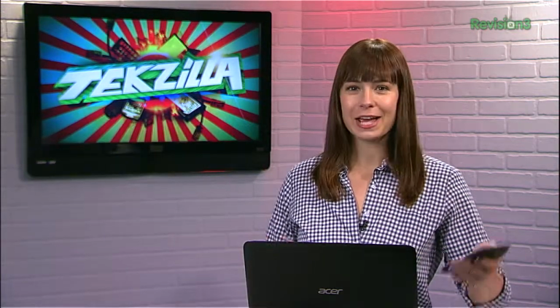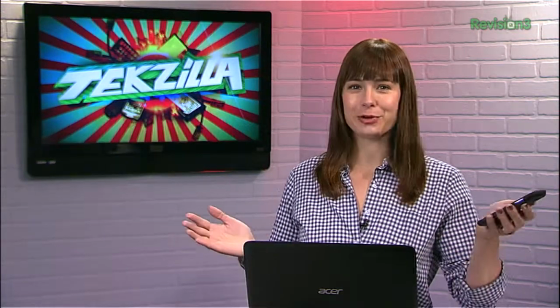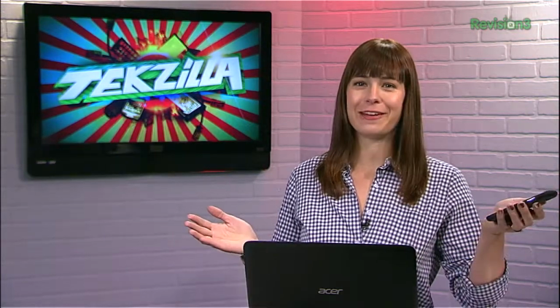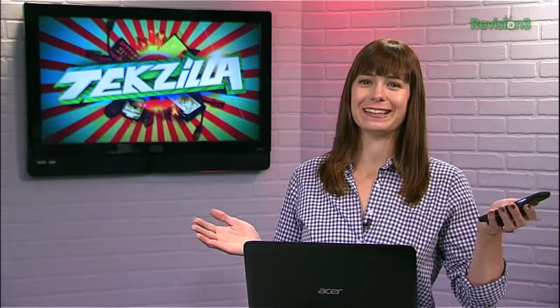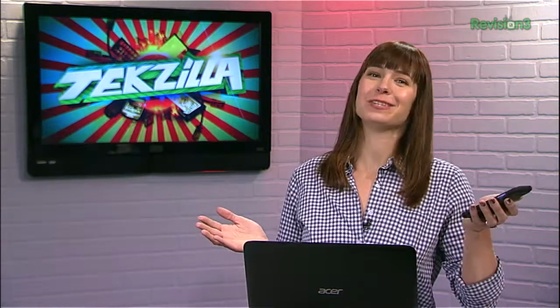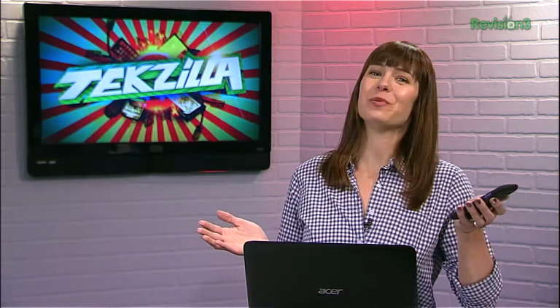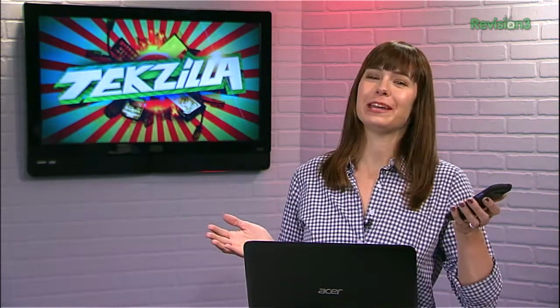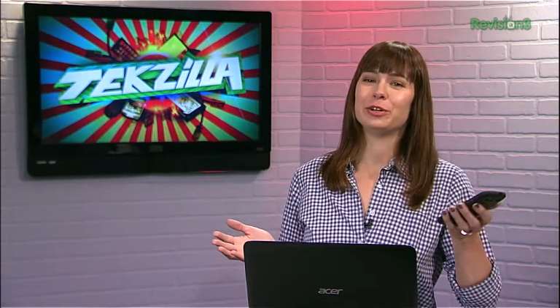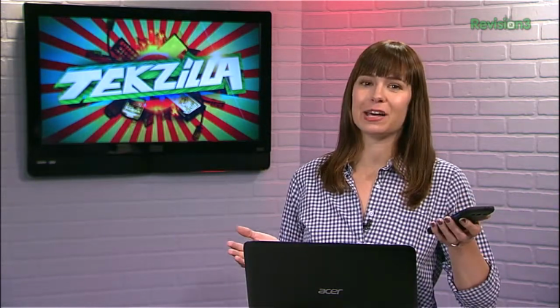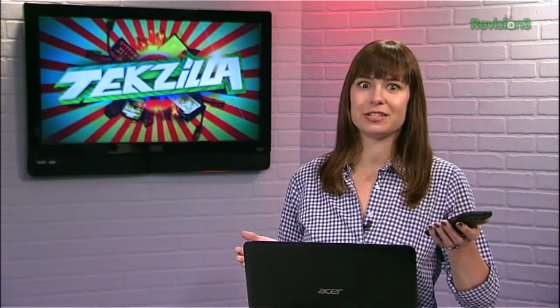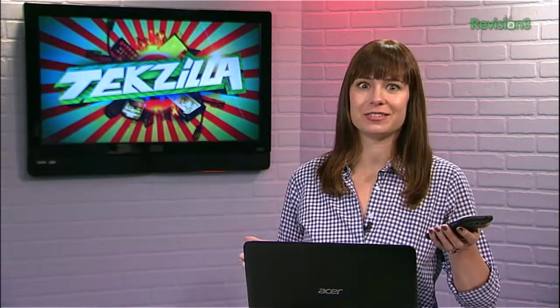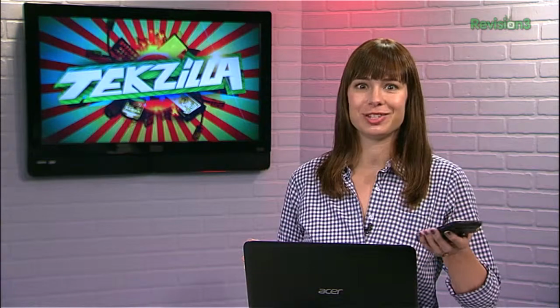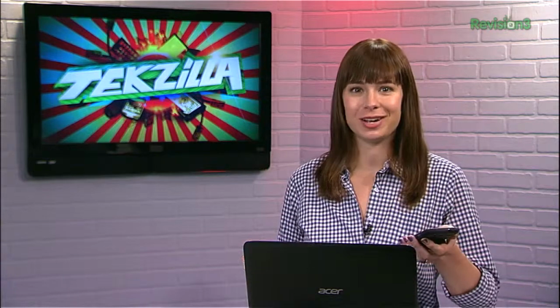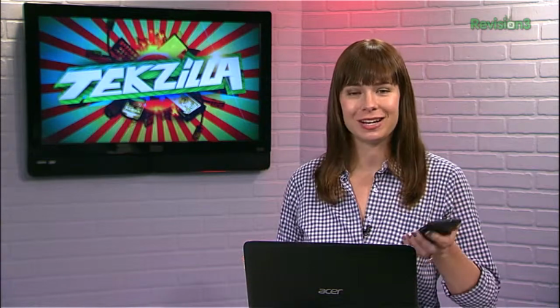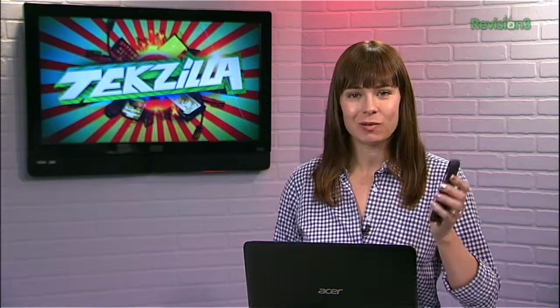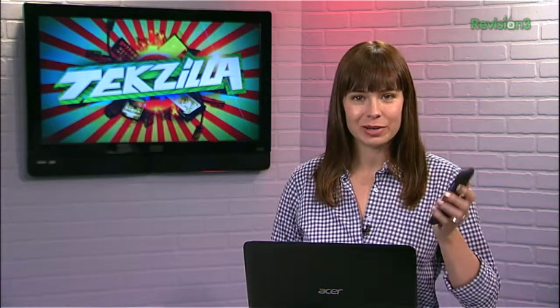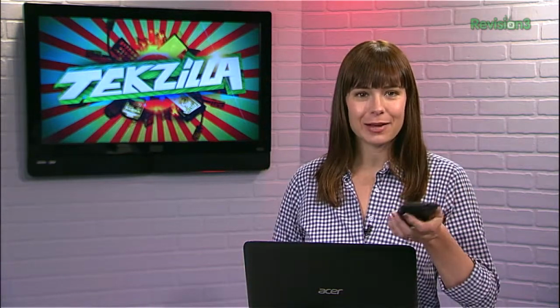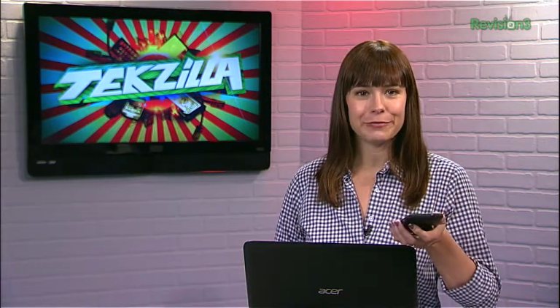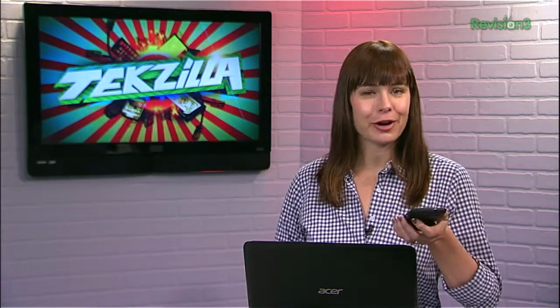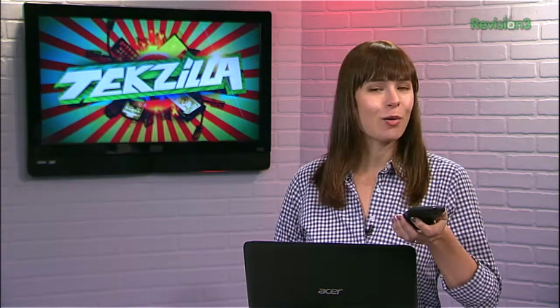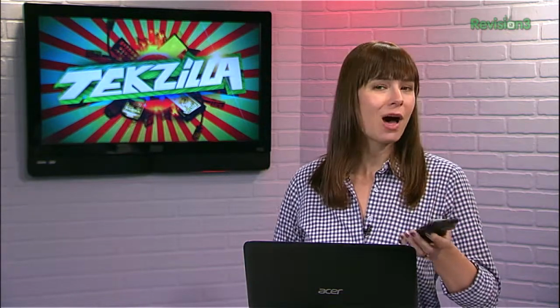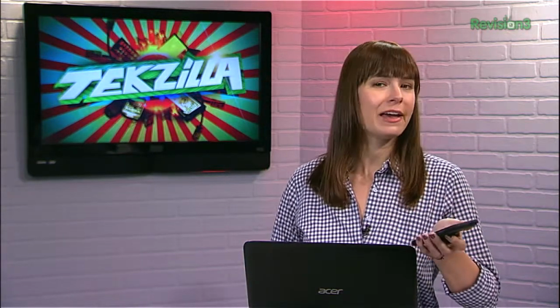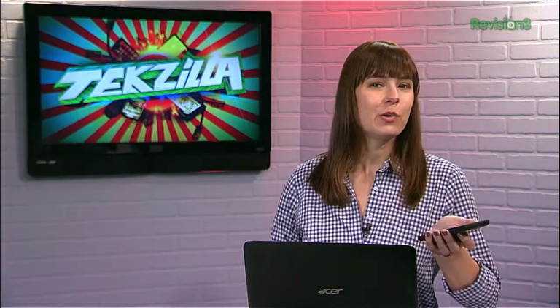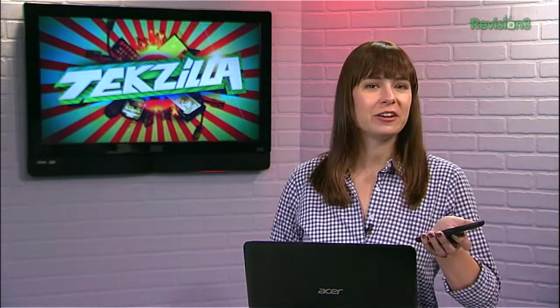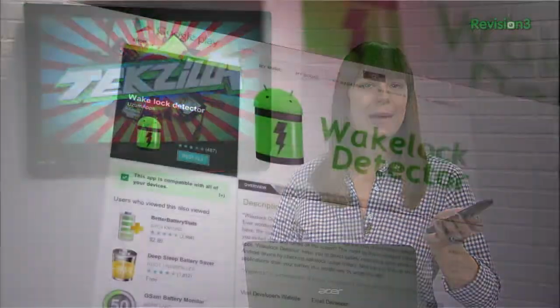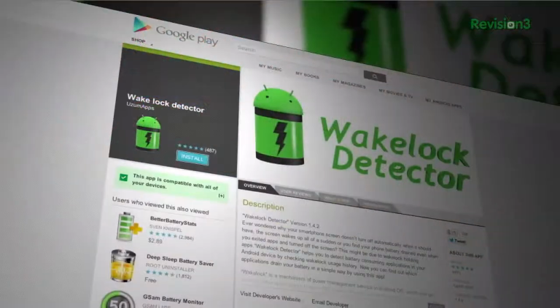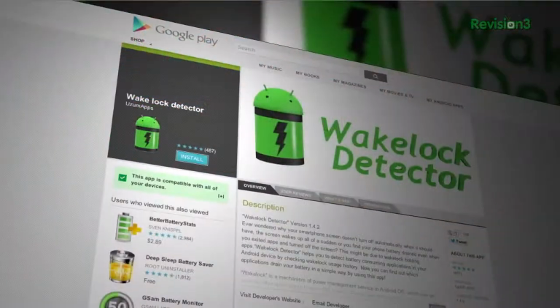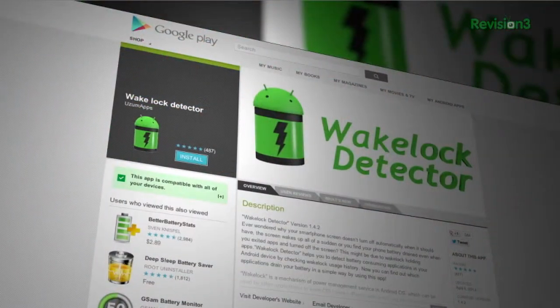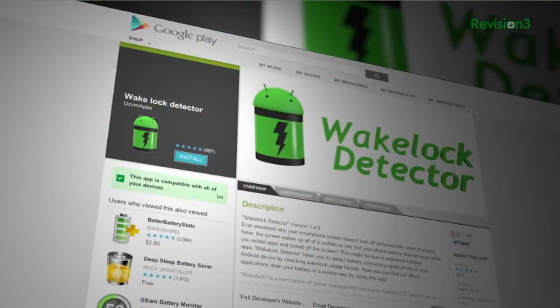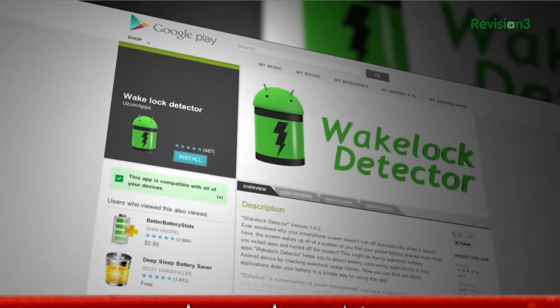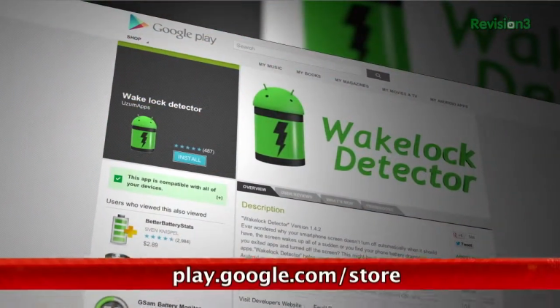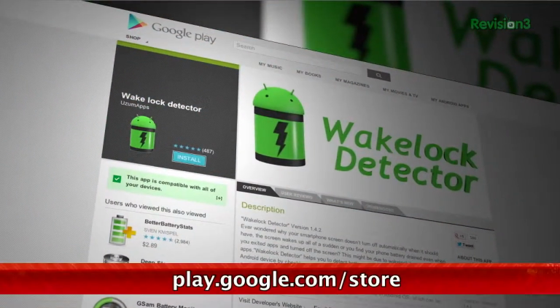Android fans, don't you hate it when your battery starts to drain? Well, we can help you figure out why with an app called WakeLock Detector.